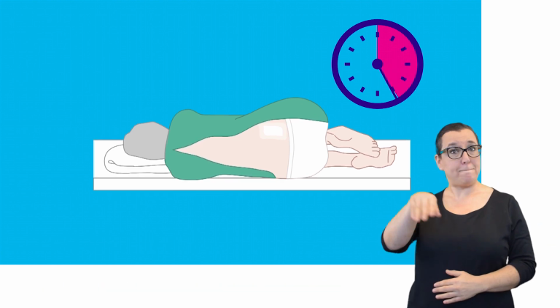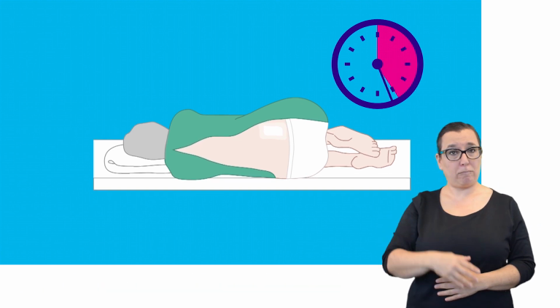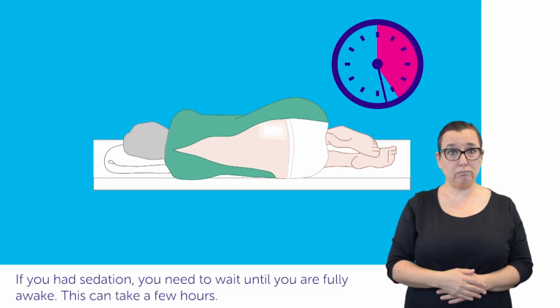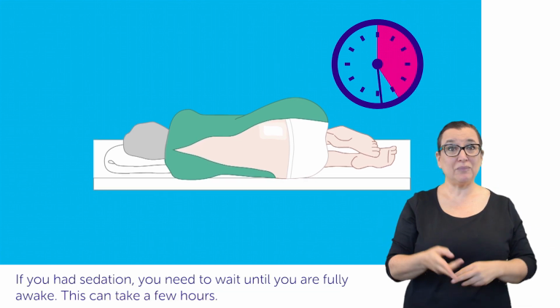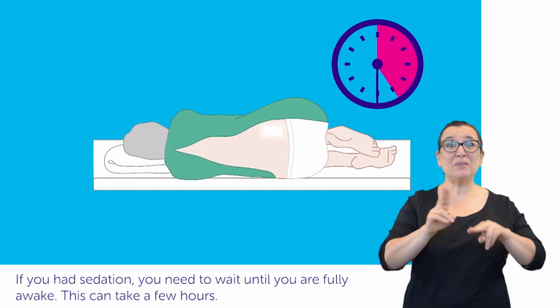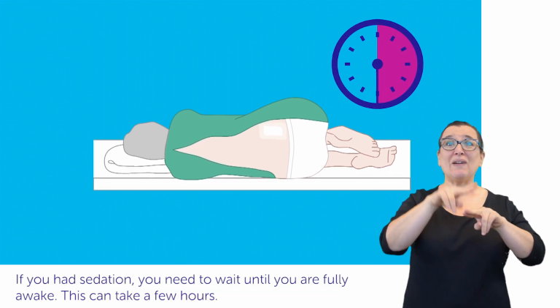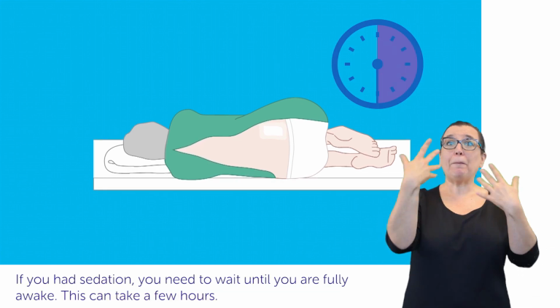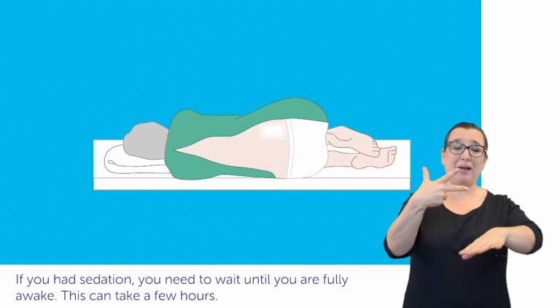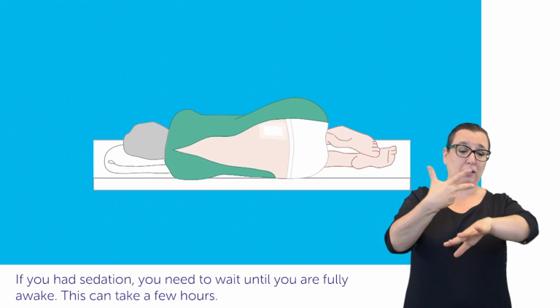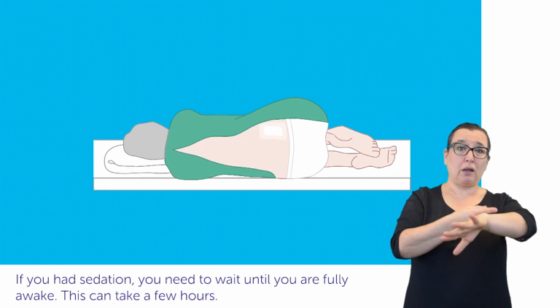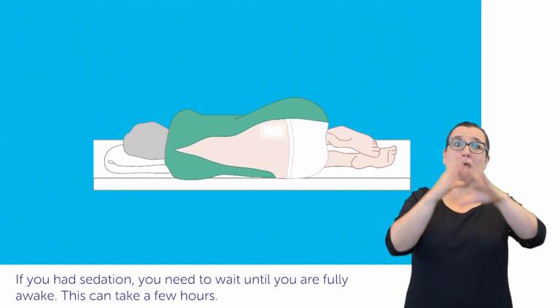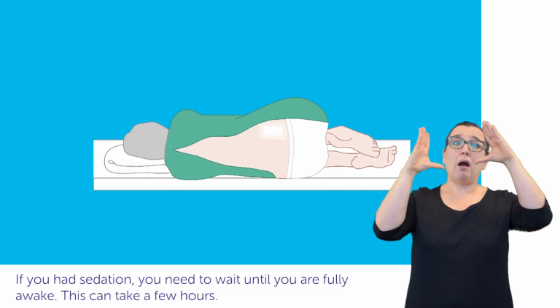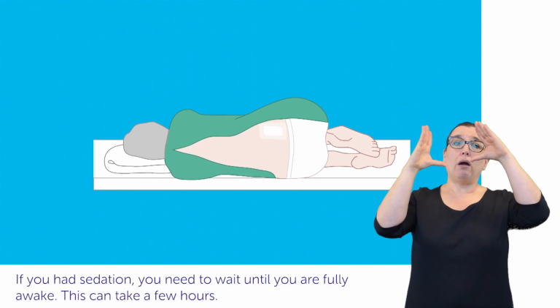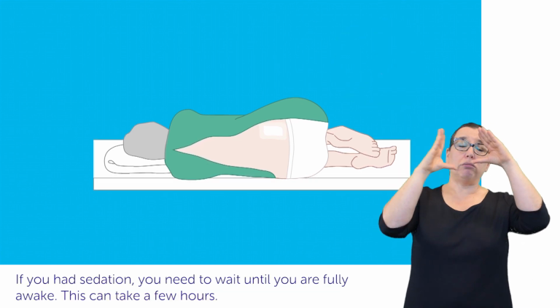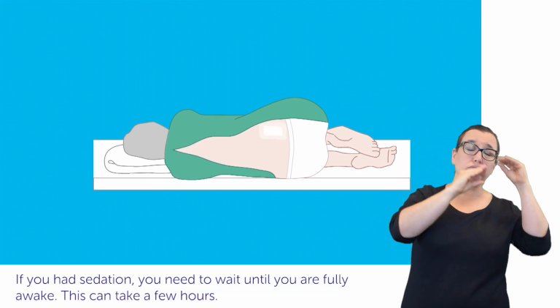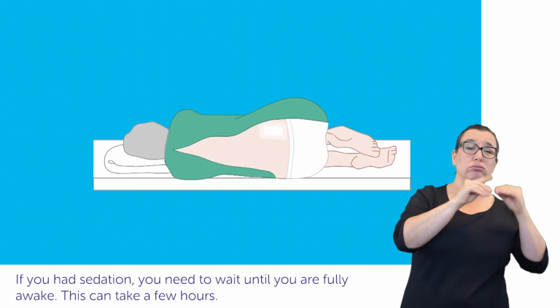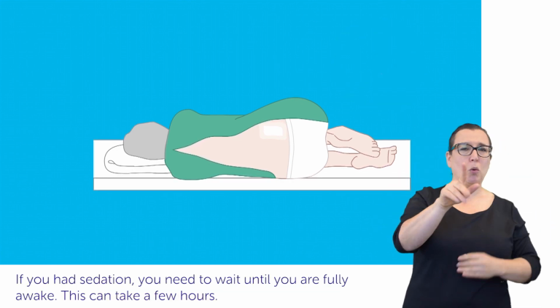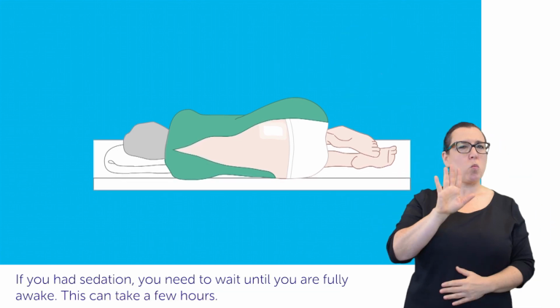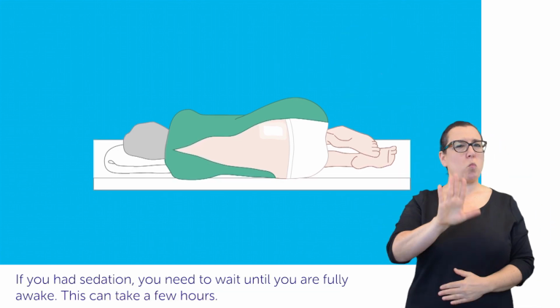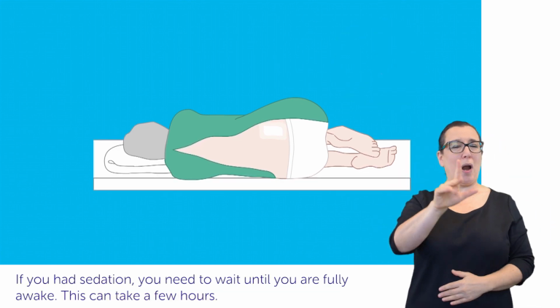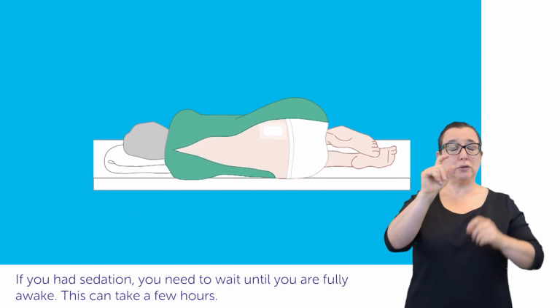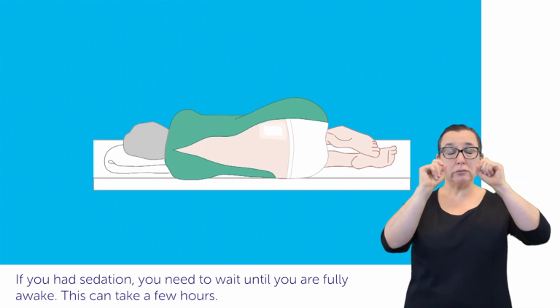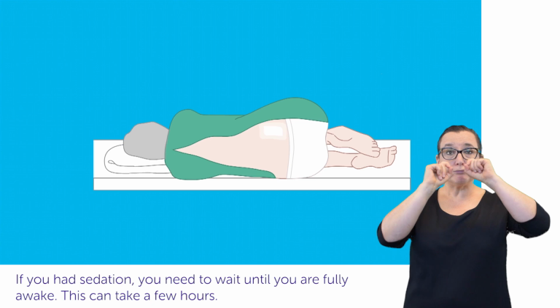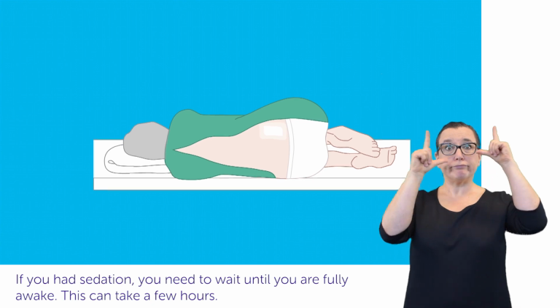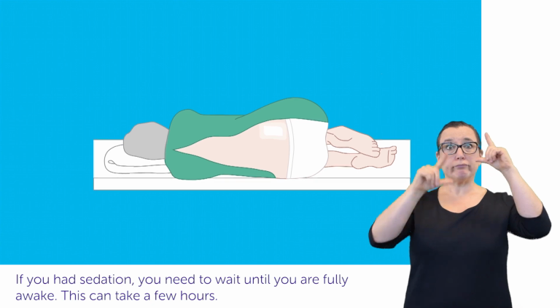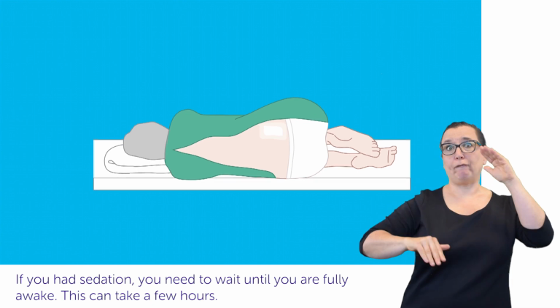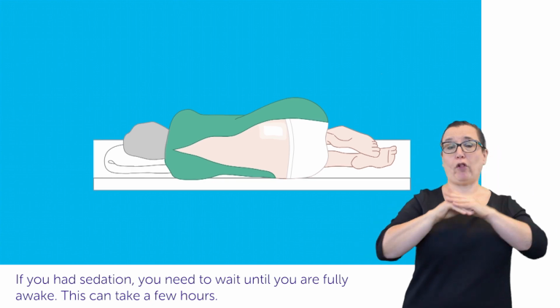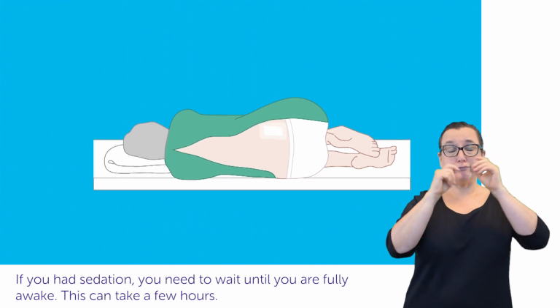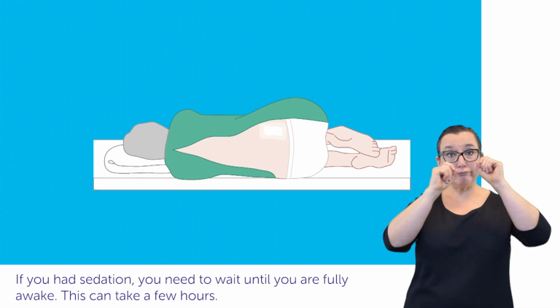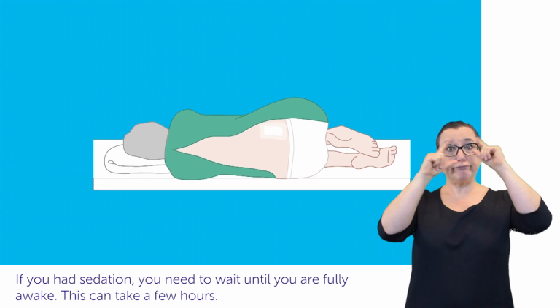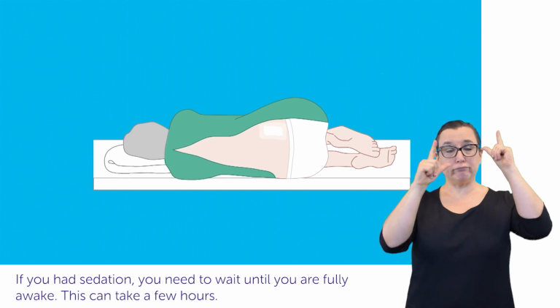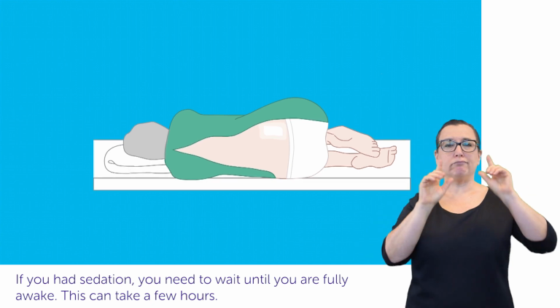If you had sedation, you need to wait until you are fully awake, and this can take a few hours.